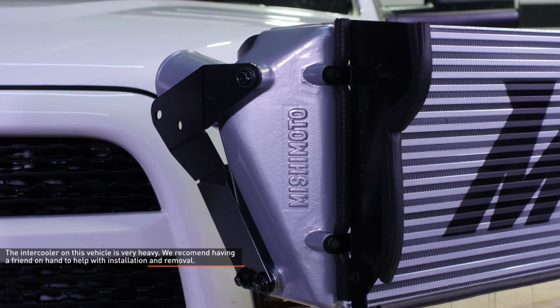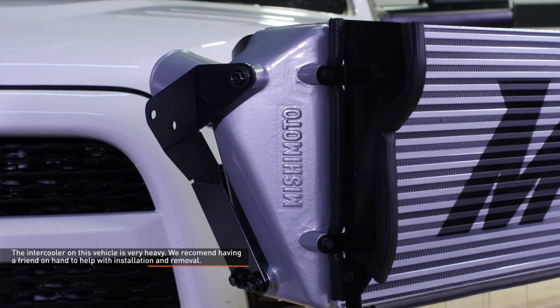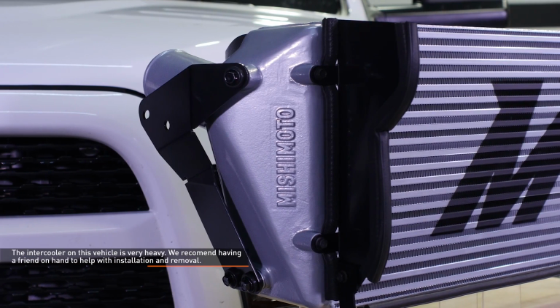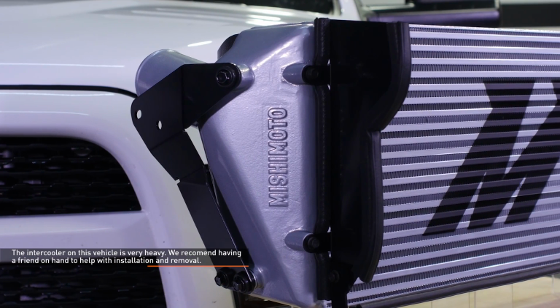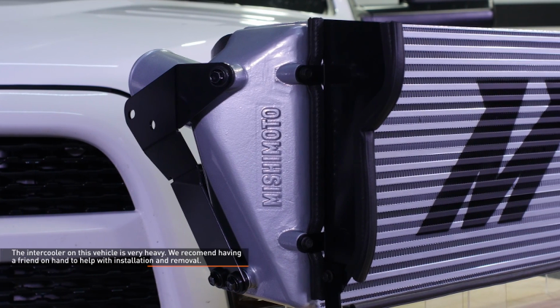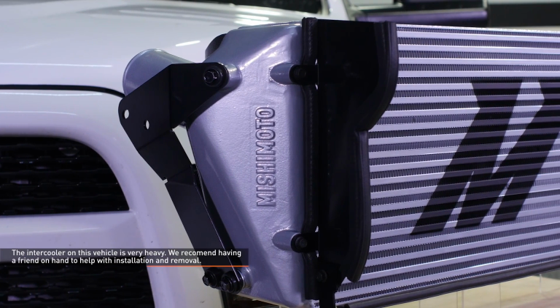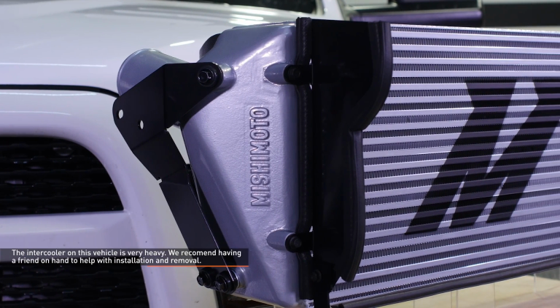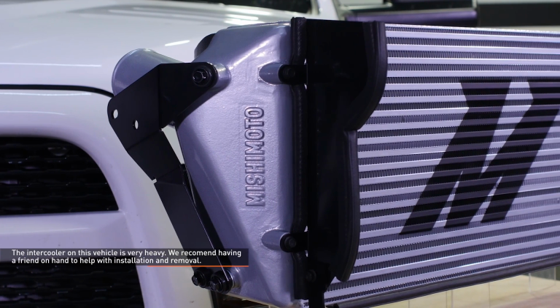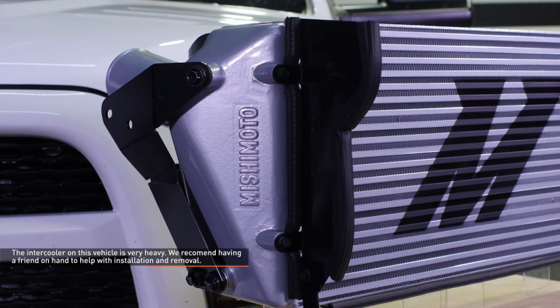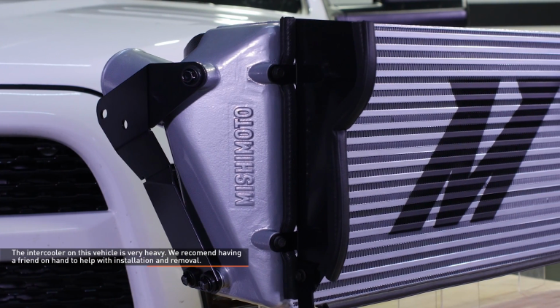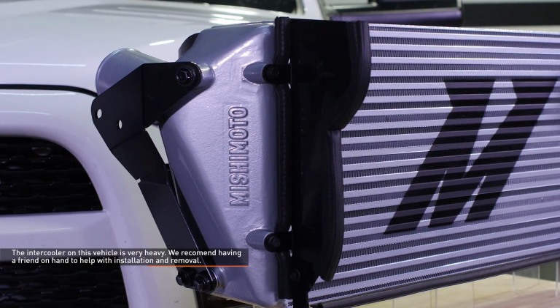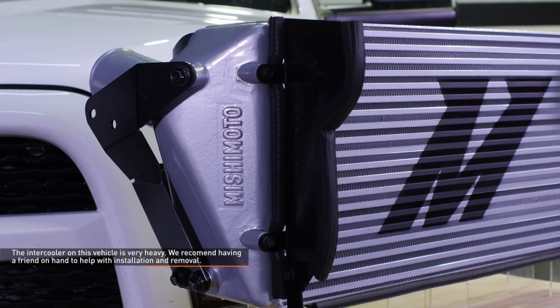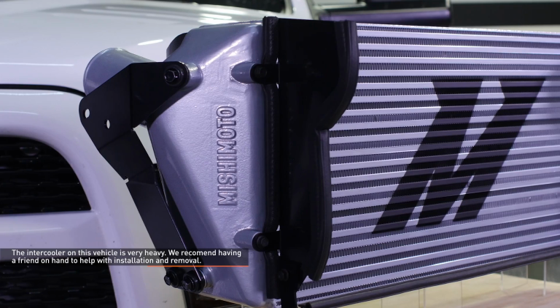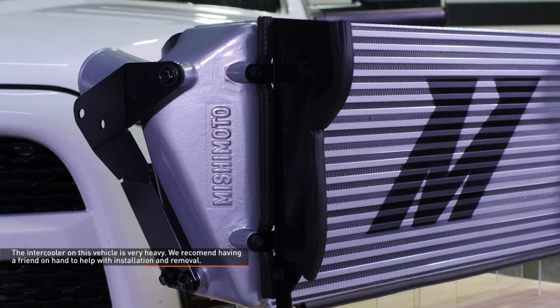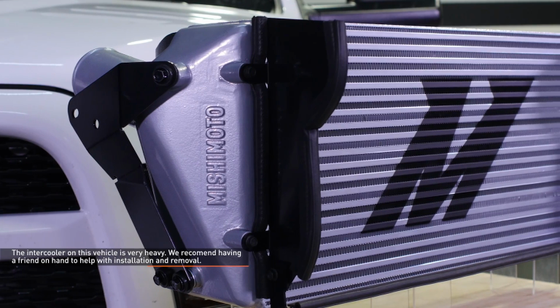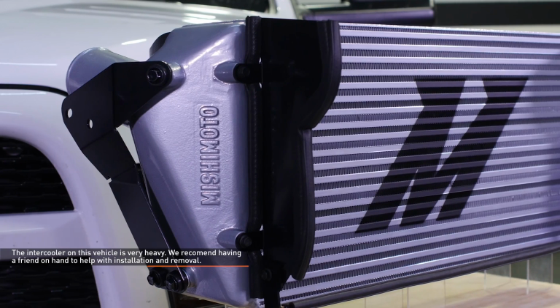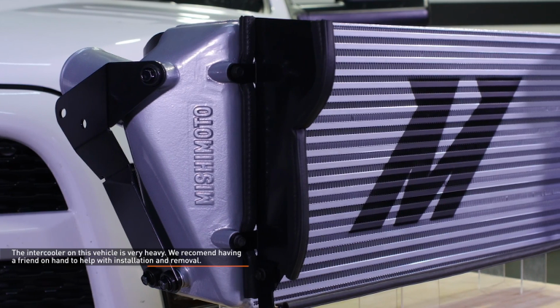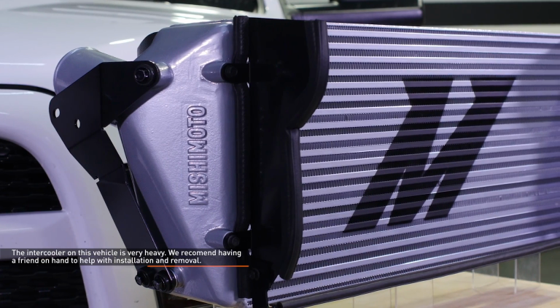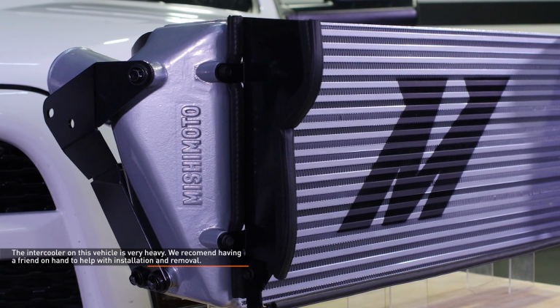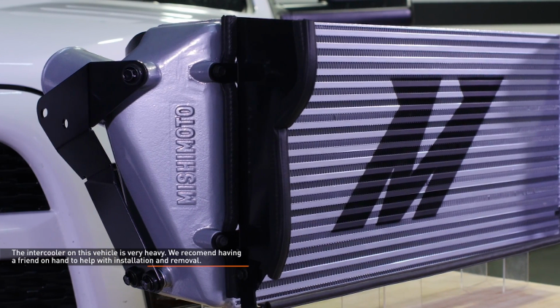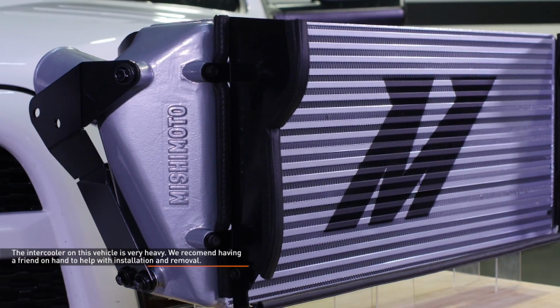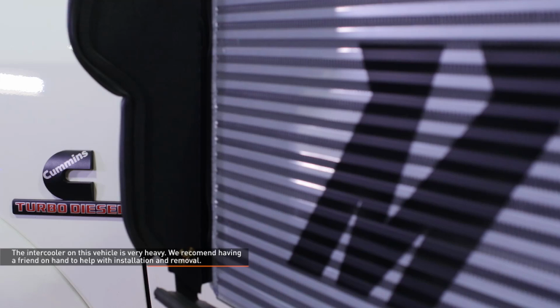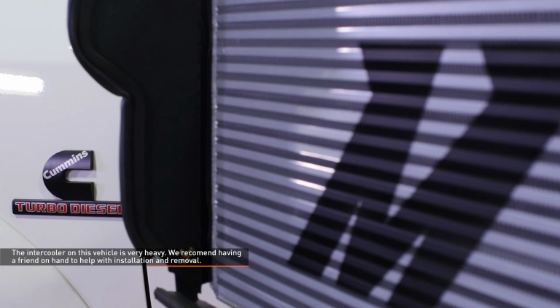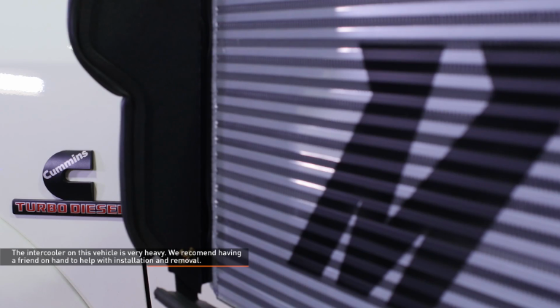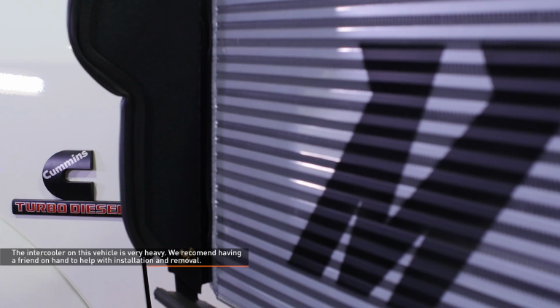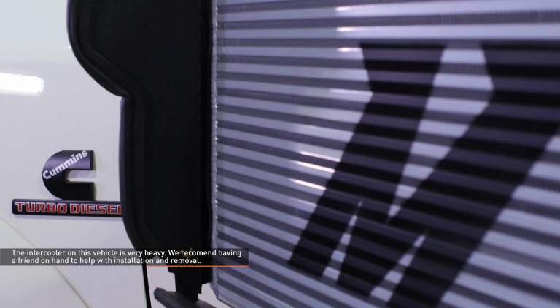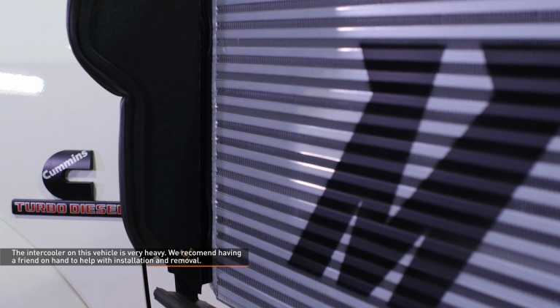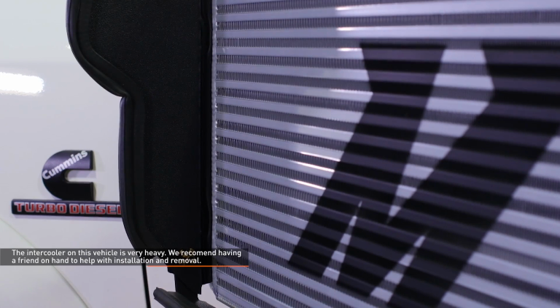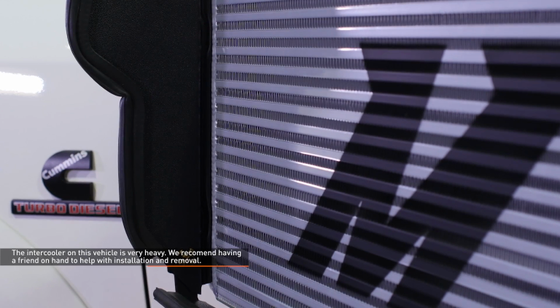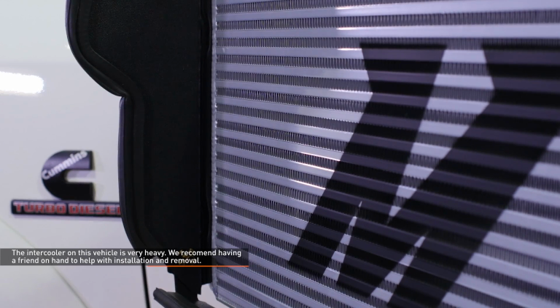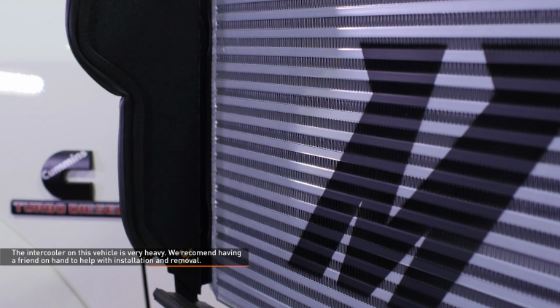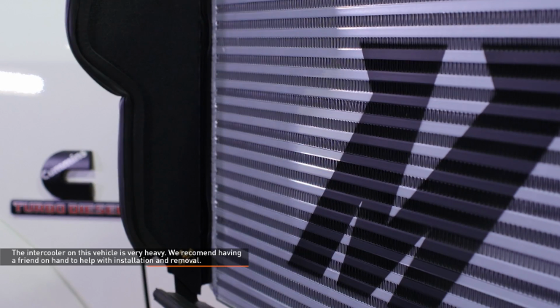CAUTION: The intercooler on this vehicle is very heavy. We recommend having a friend on hand to help with installation and removal.